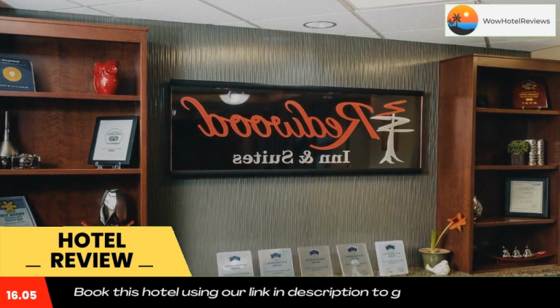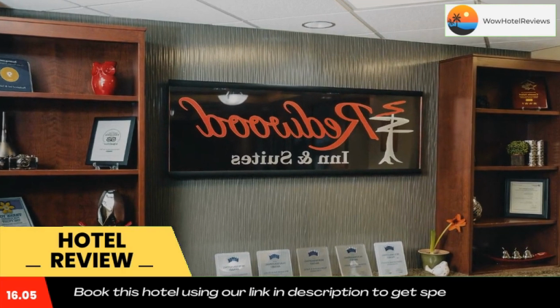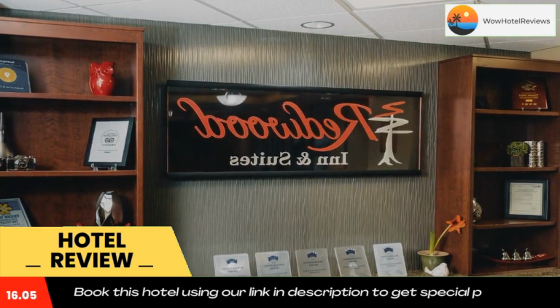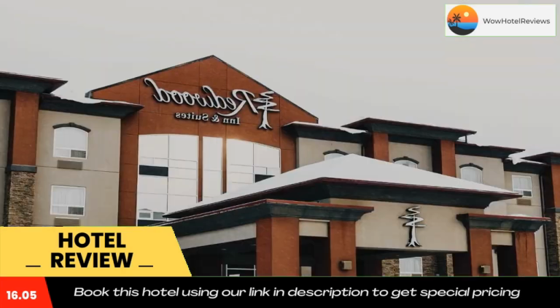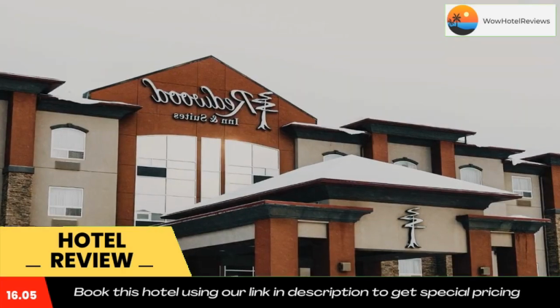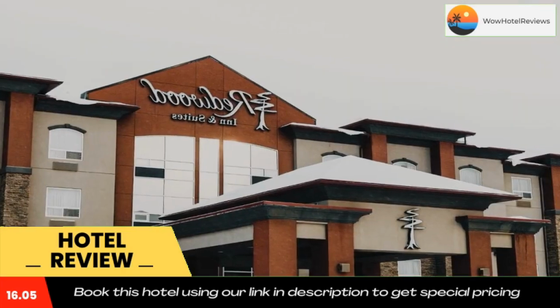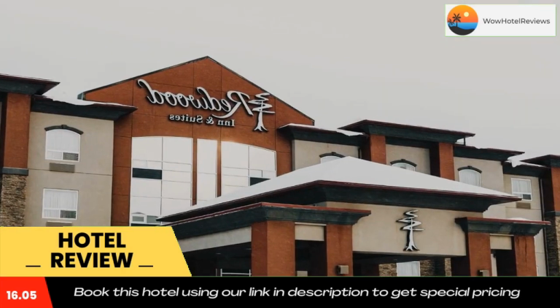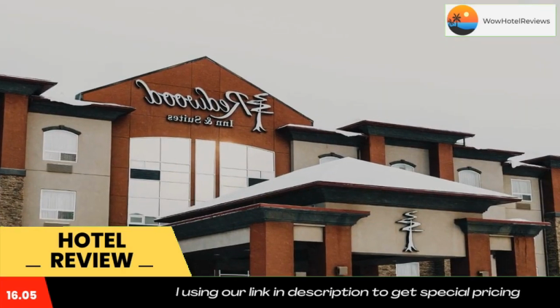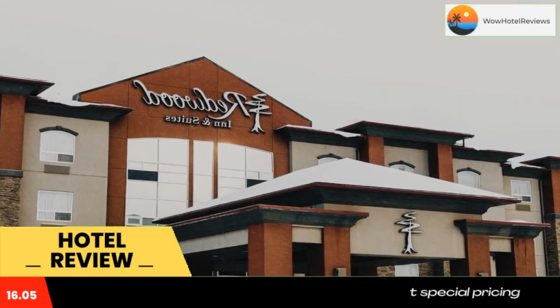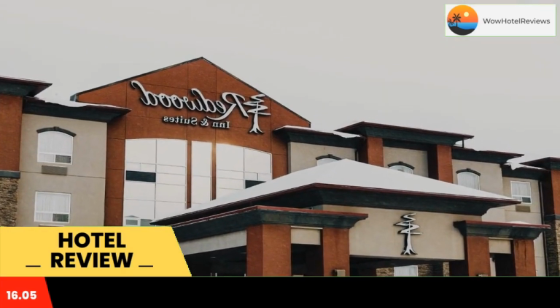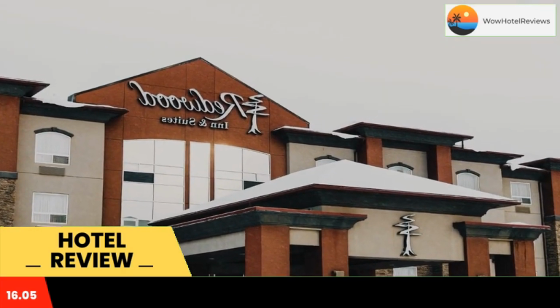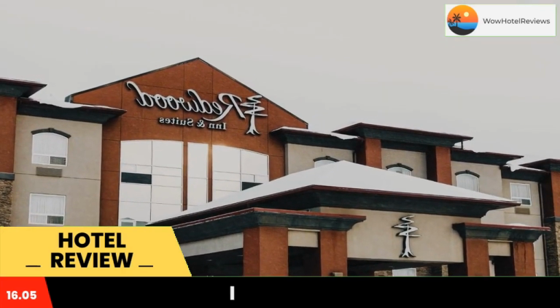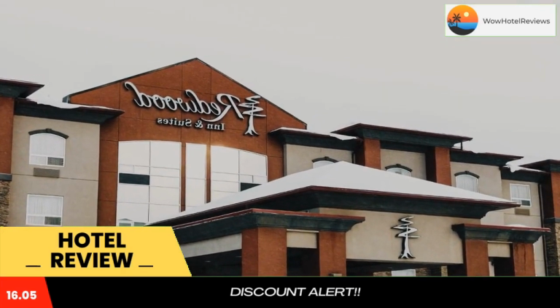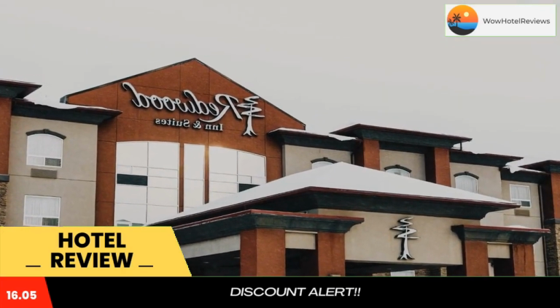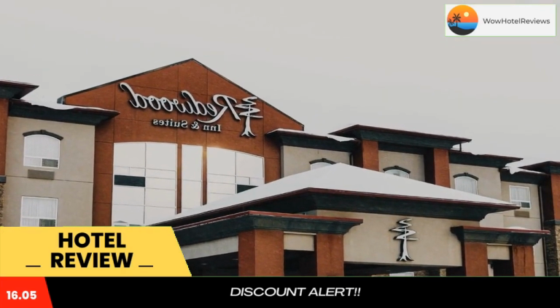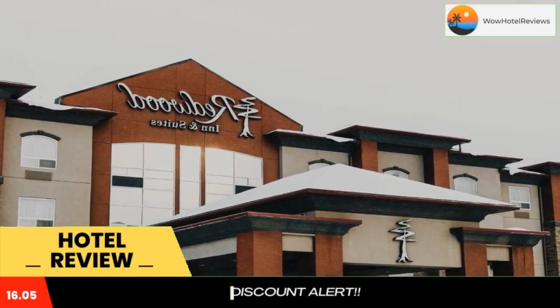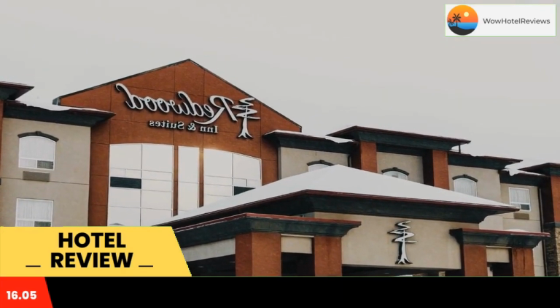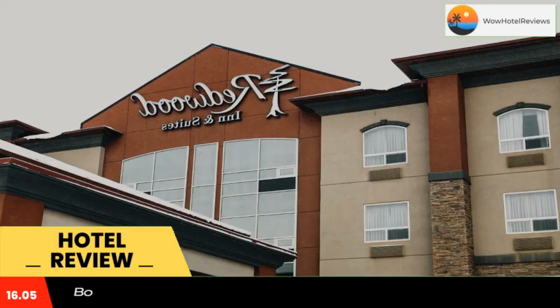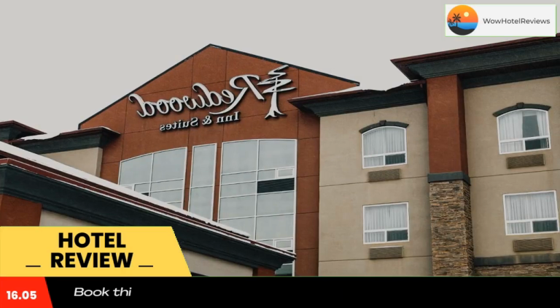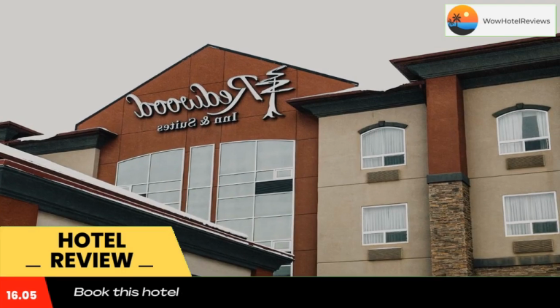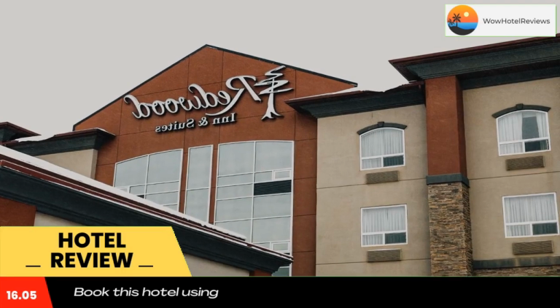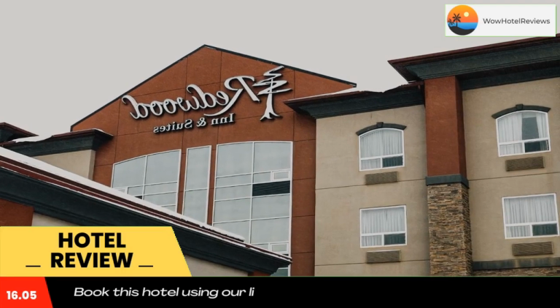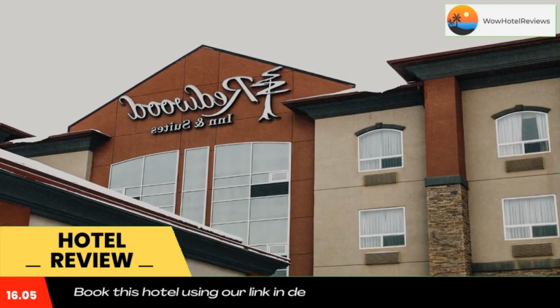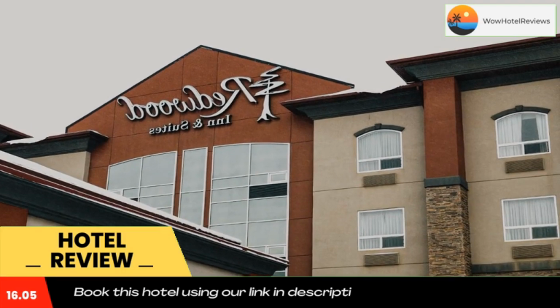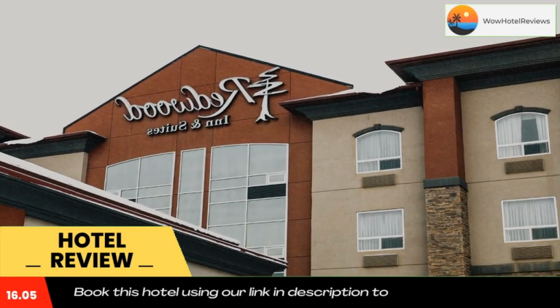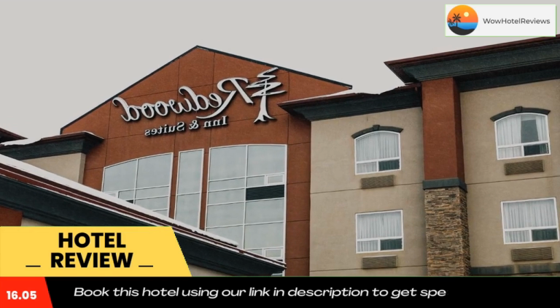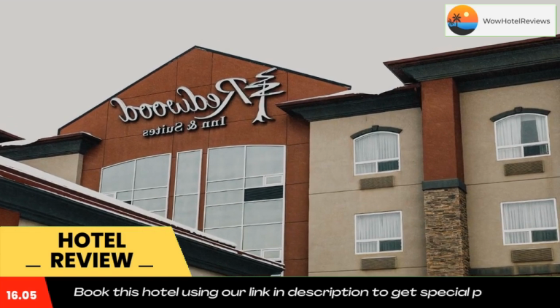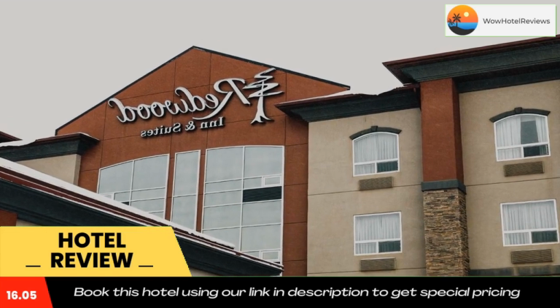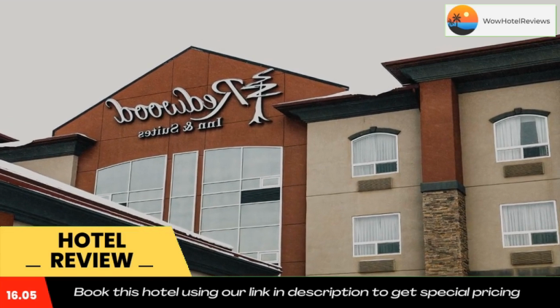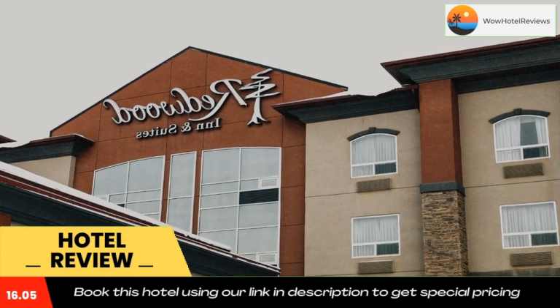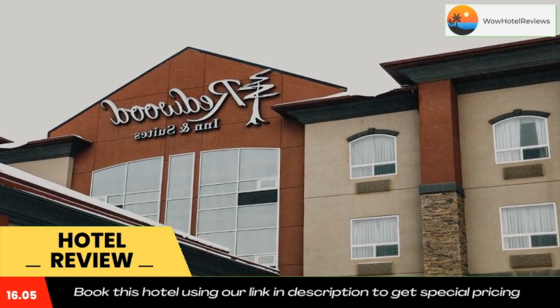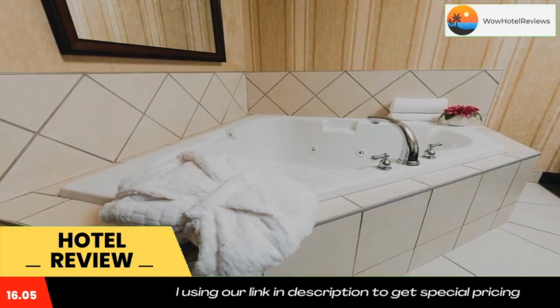At Redwood Inn and Suites, guest rooms are equipped with a microwave and a refrigerator, and are furnished with a work desk.